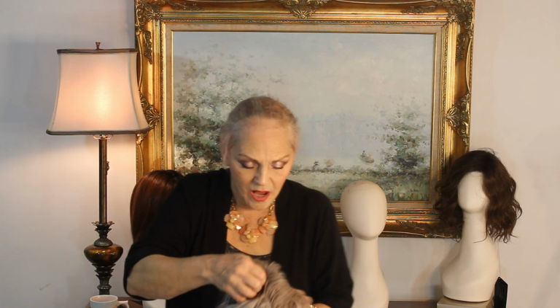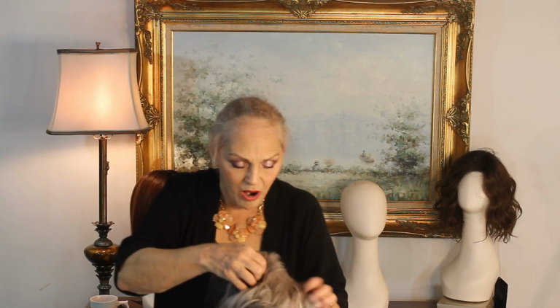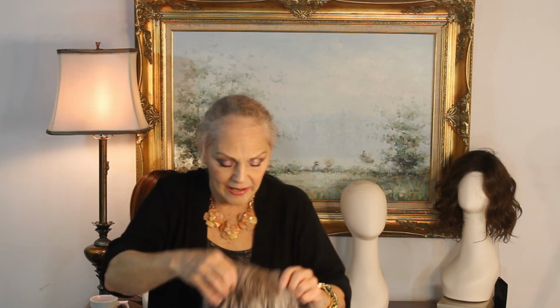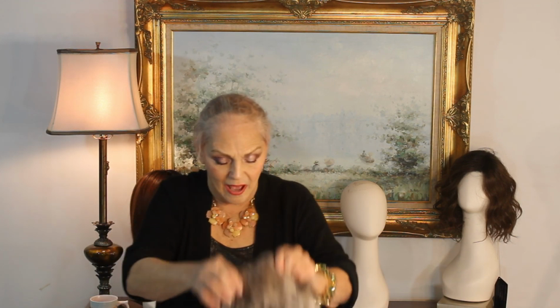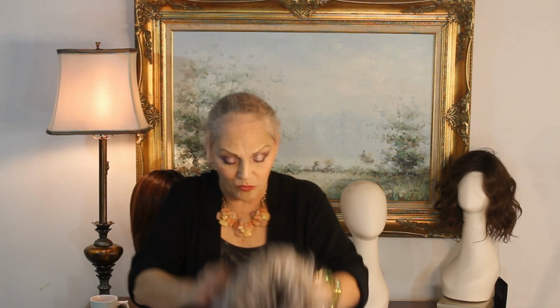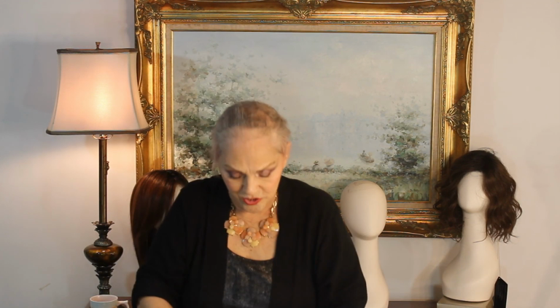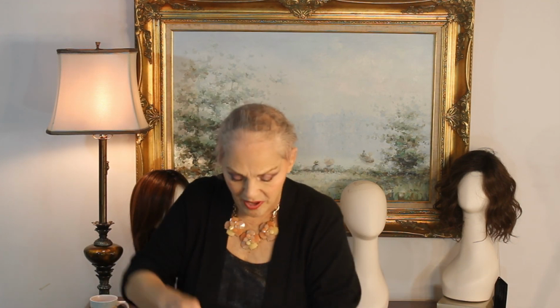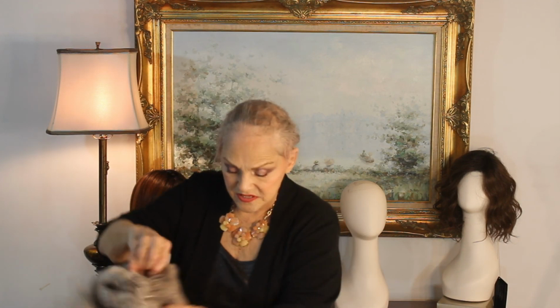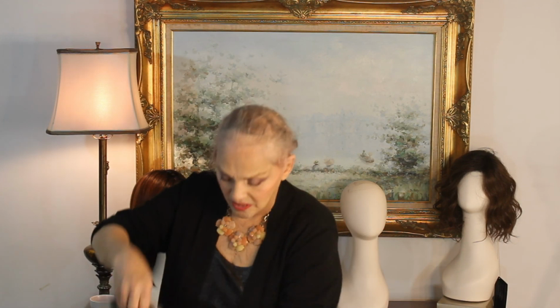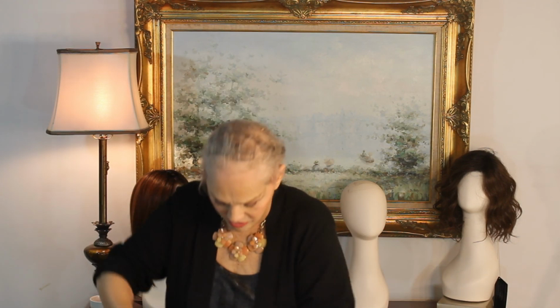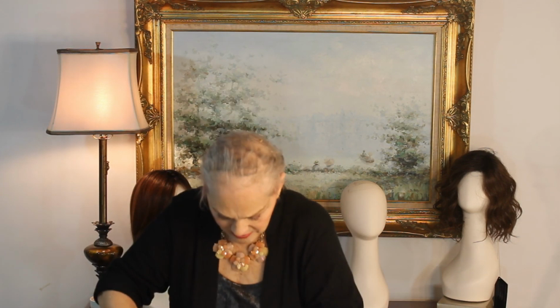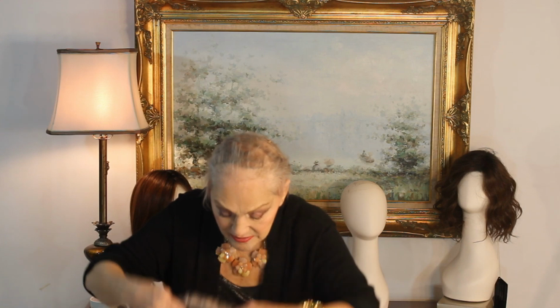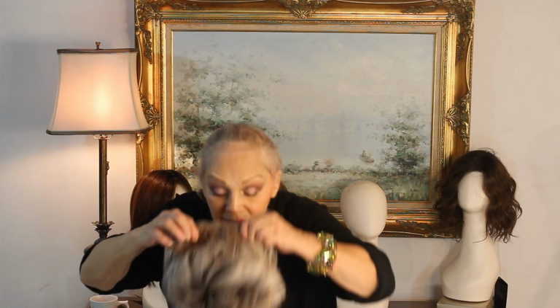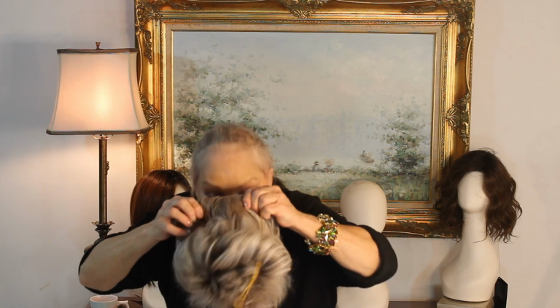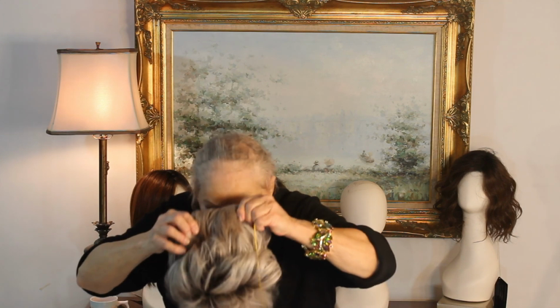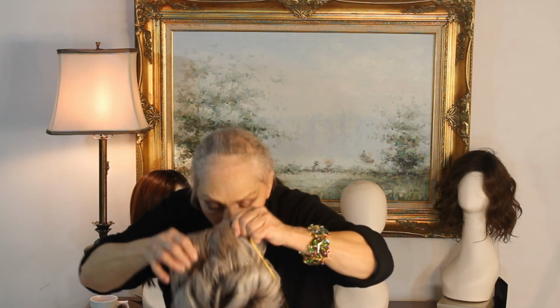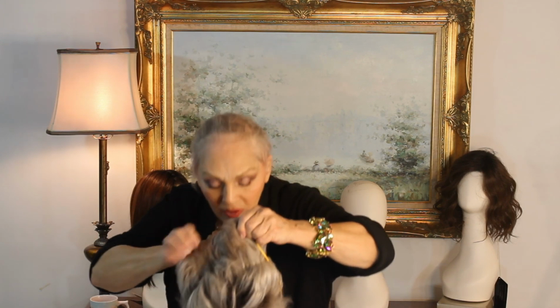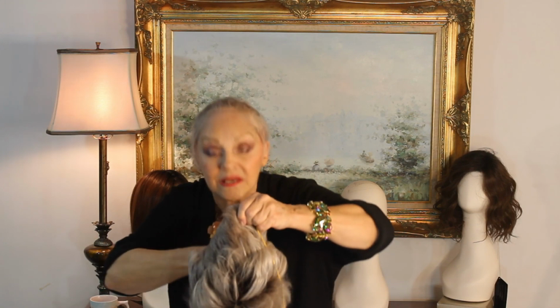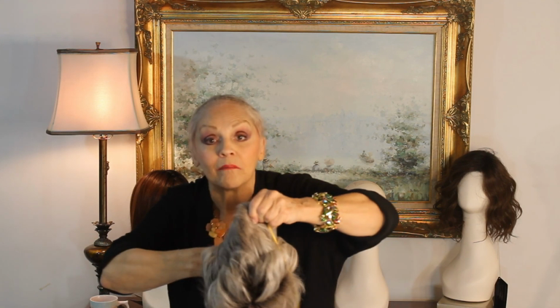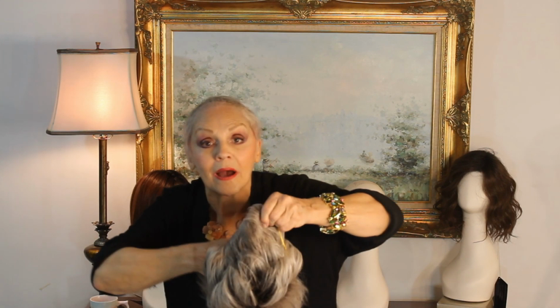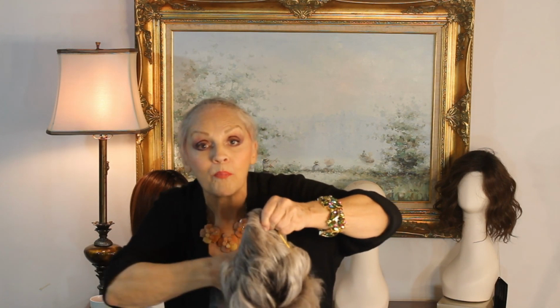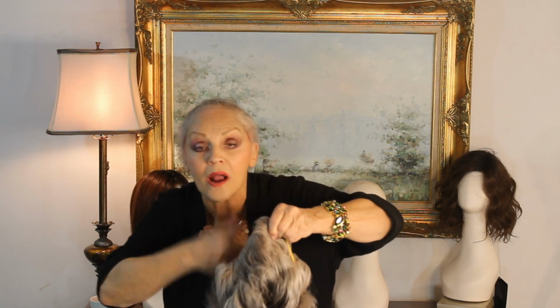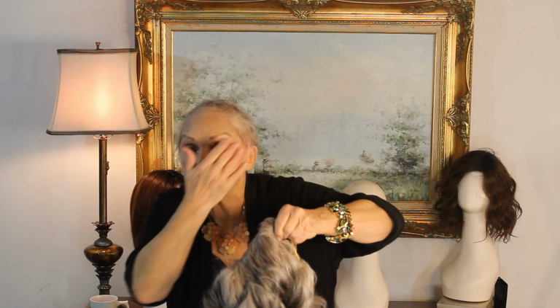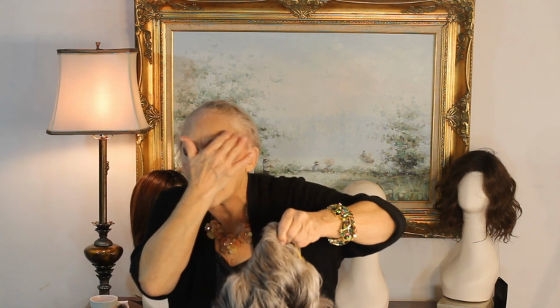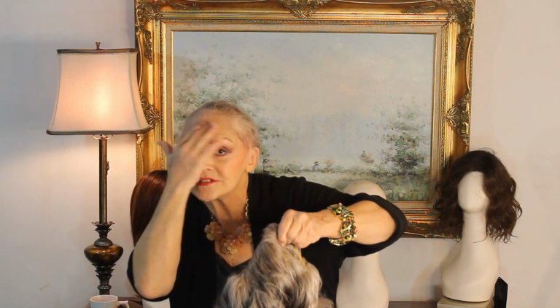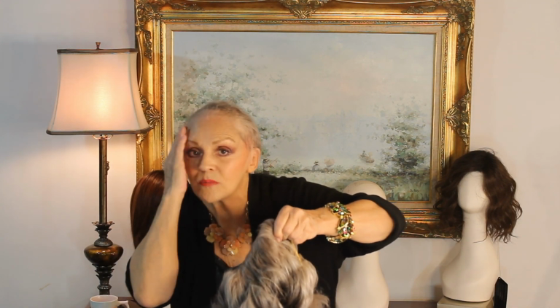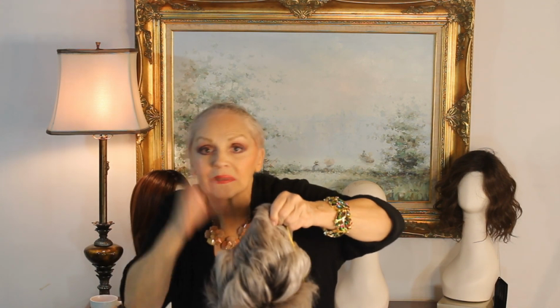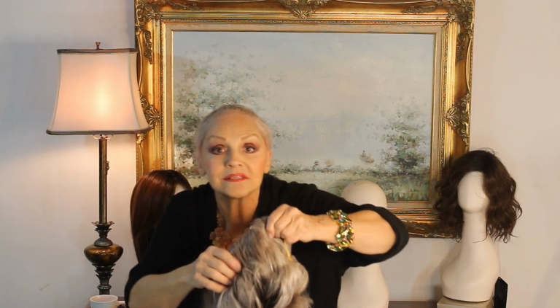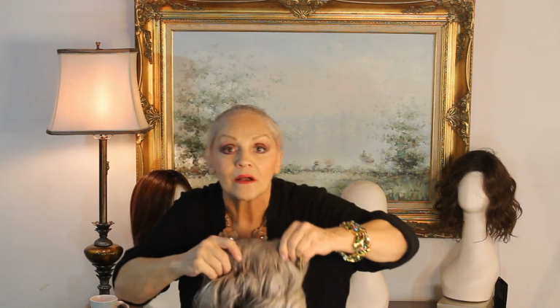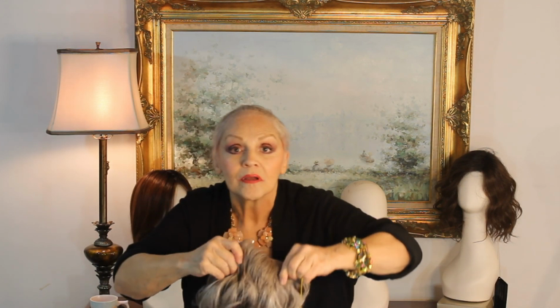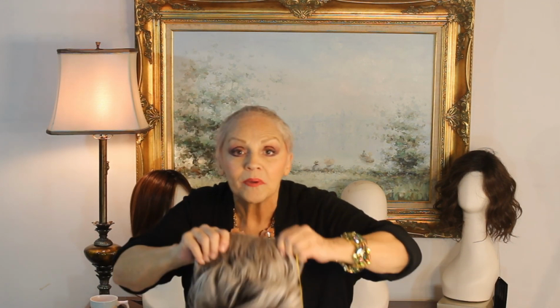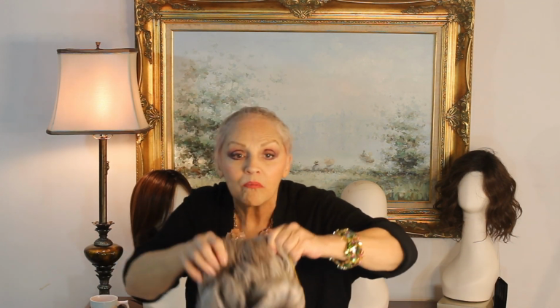All right, now we're going to try this sucker on. Here we go. It's got a mono part and smart lace. Here we go.